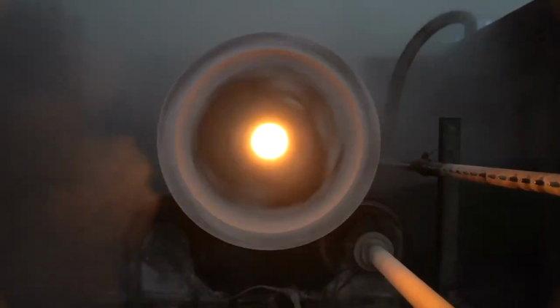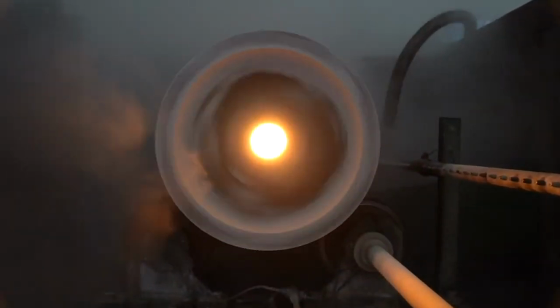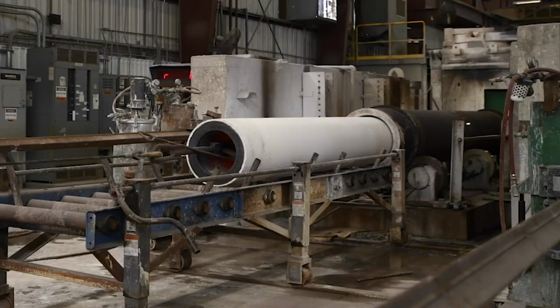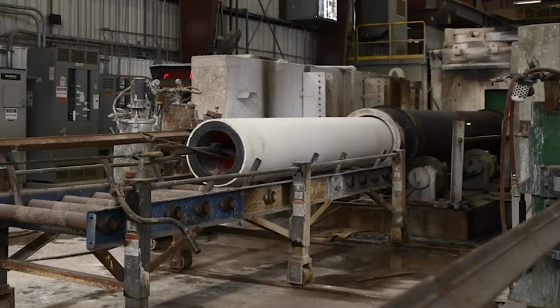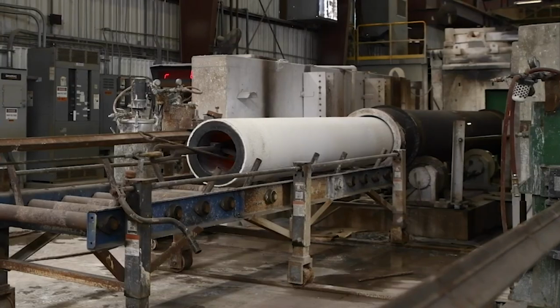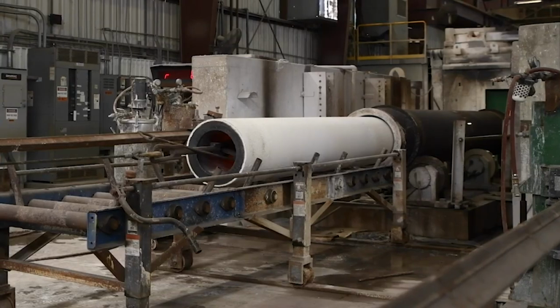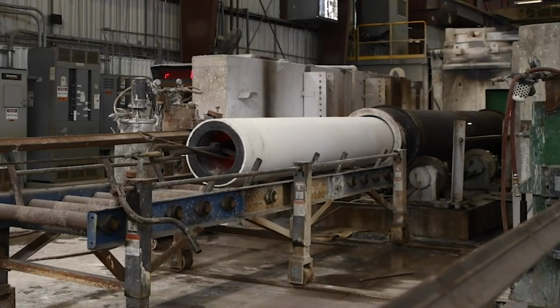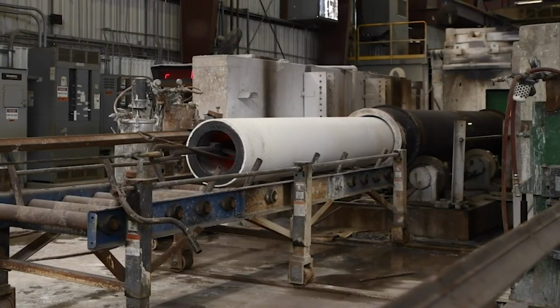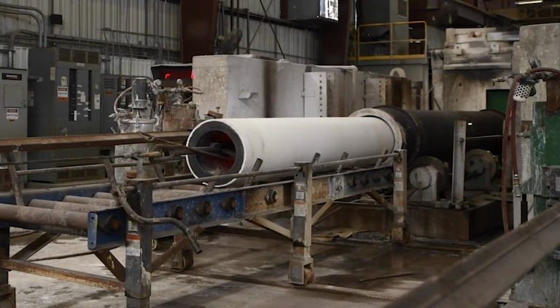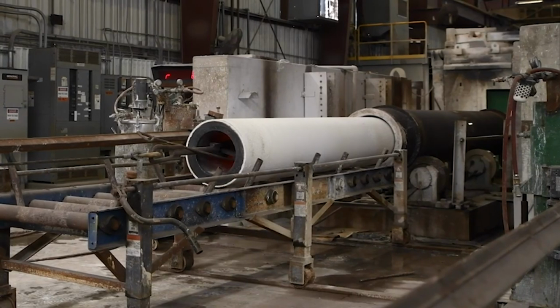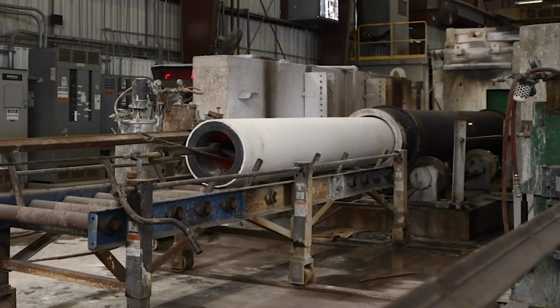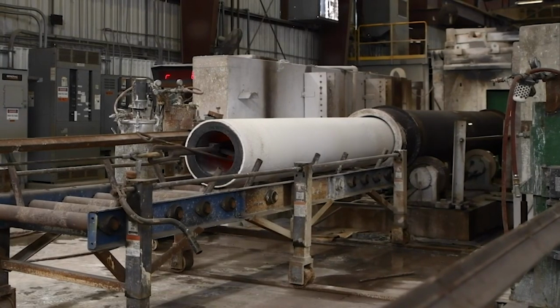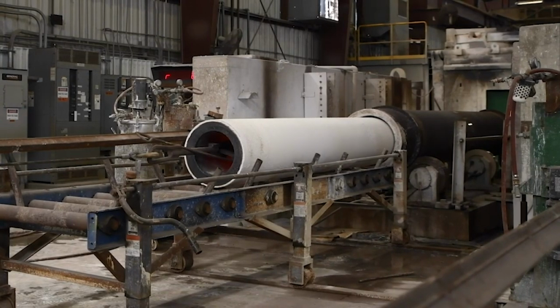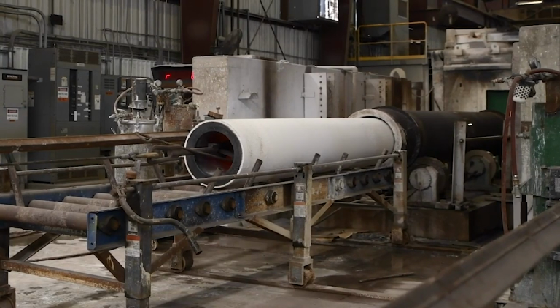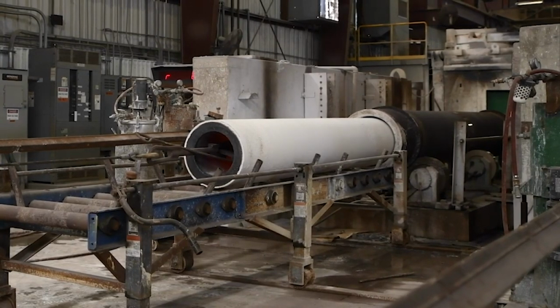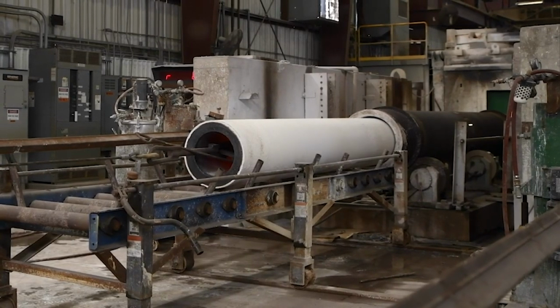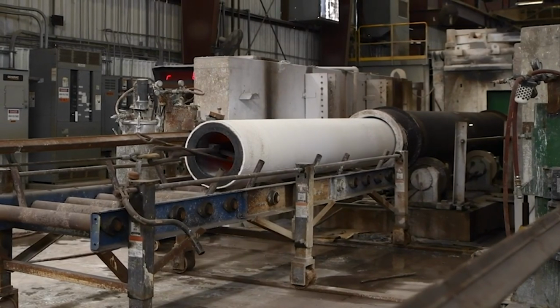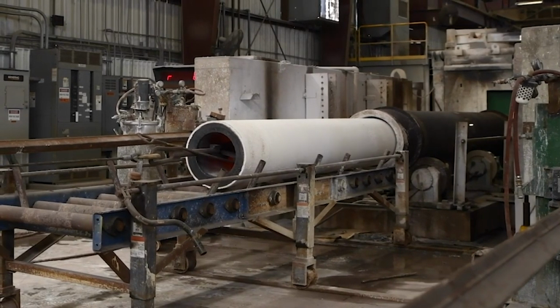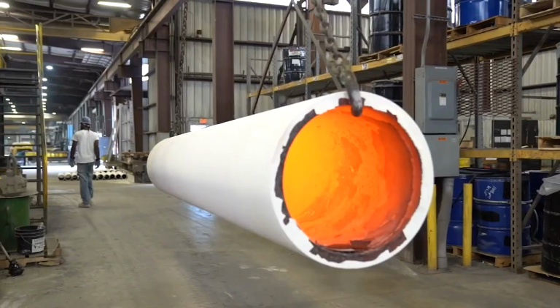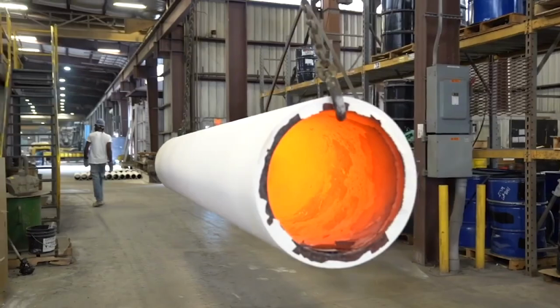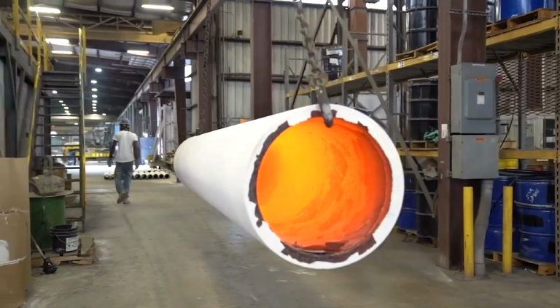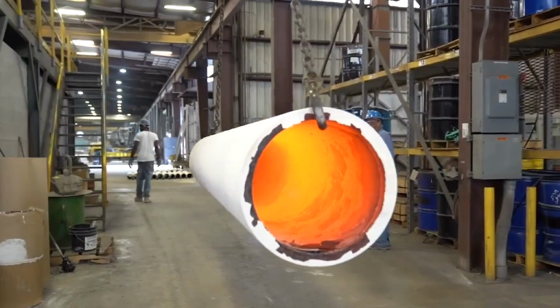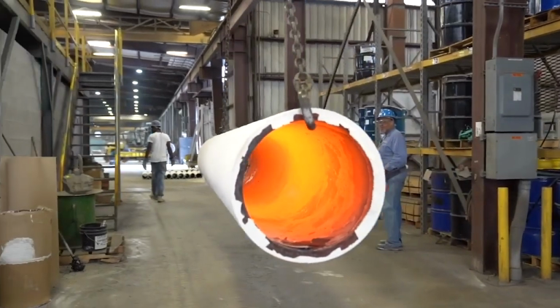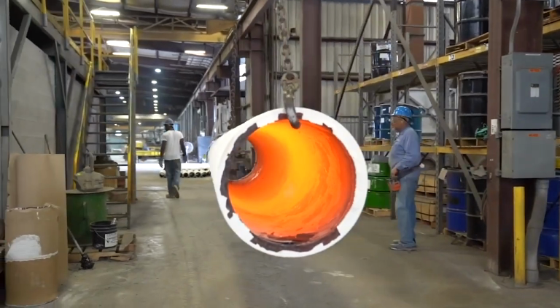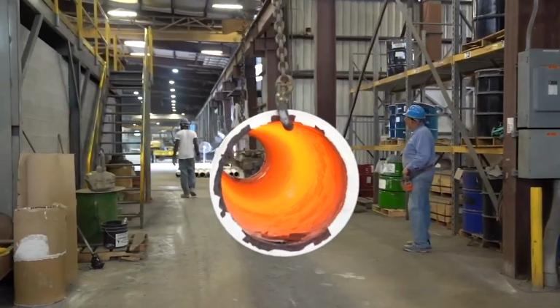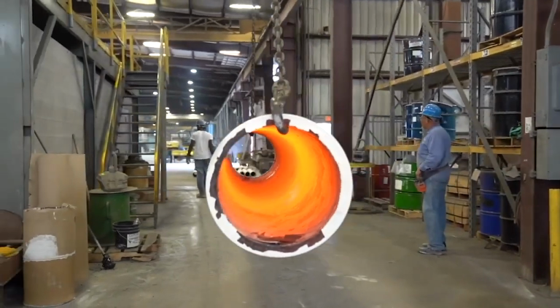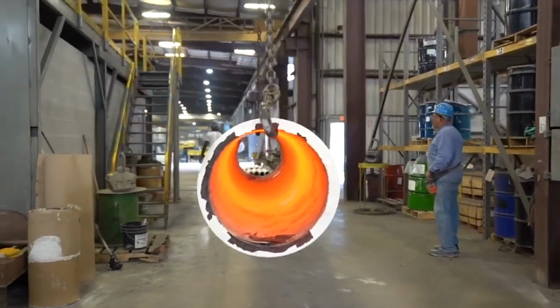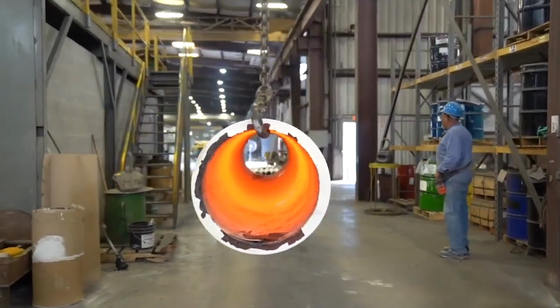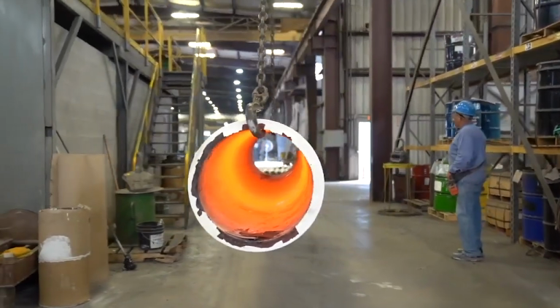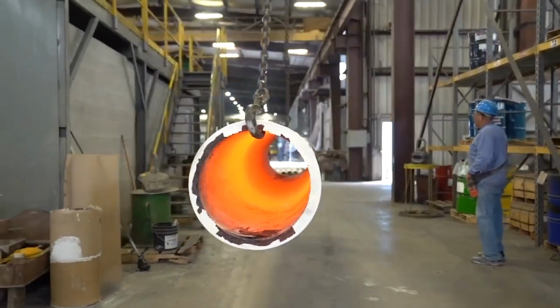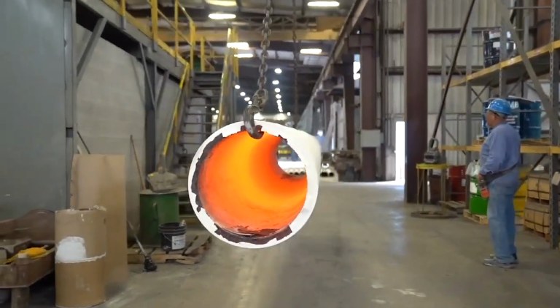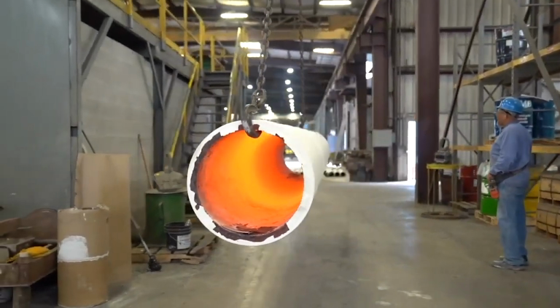Once the casting is thoroughly solidified, it is extracted, shot blasted, and ready for heat treatment.